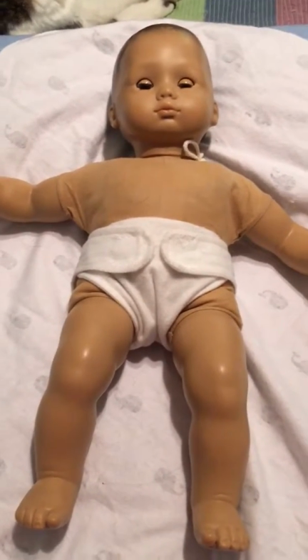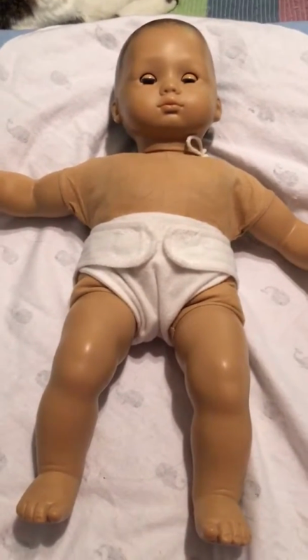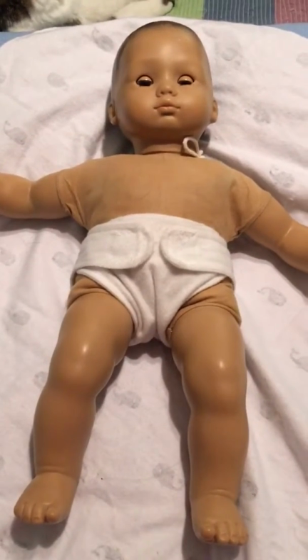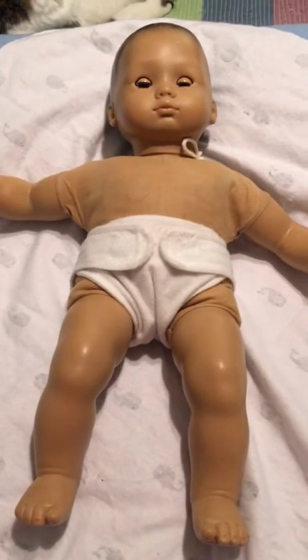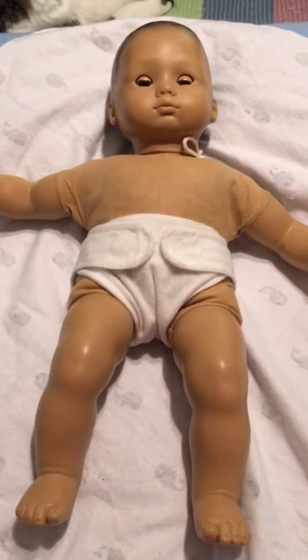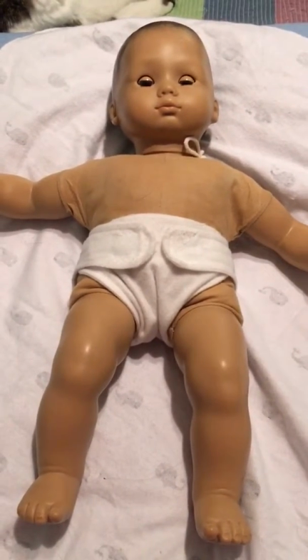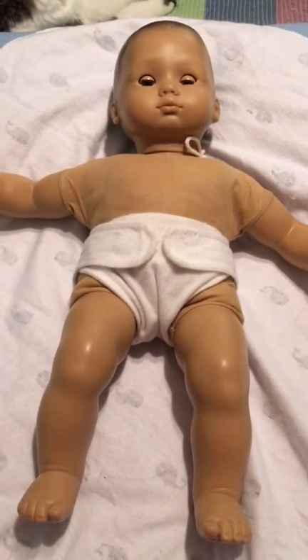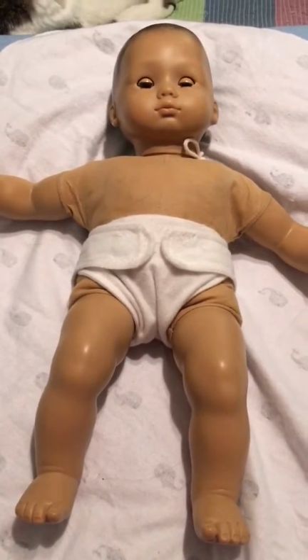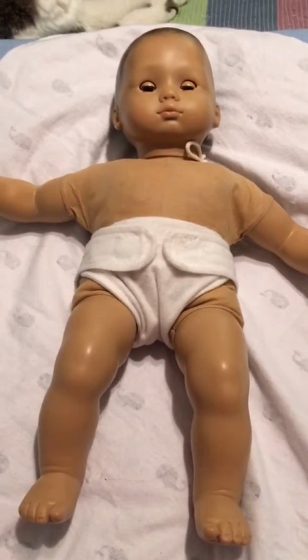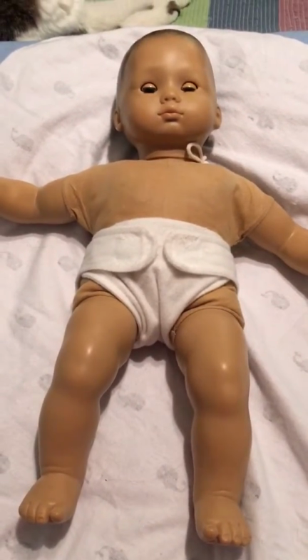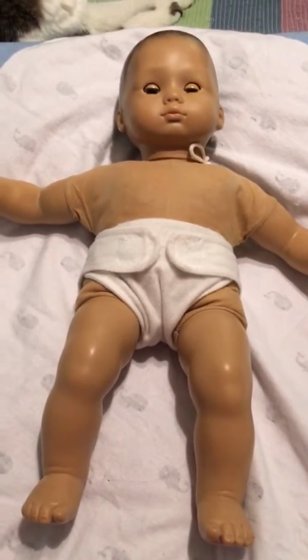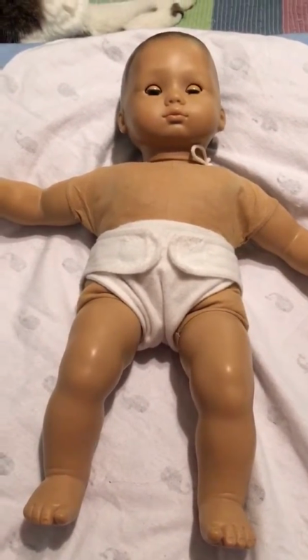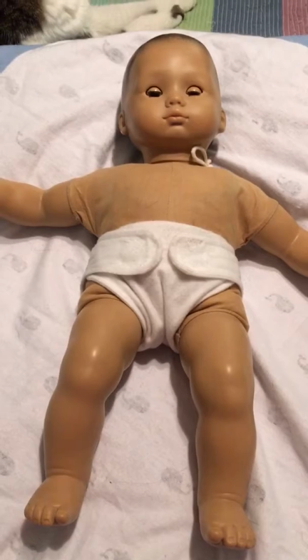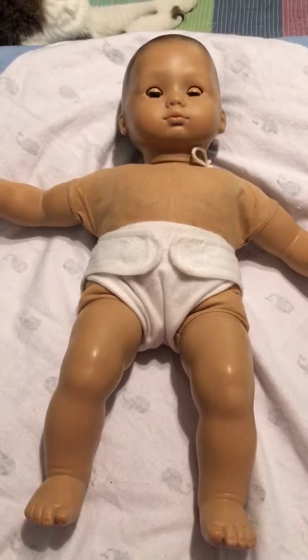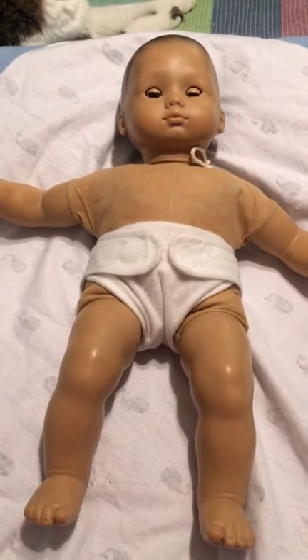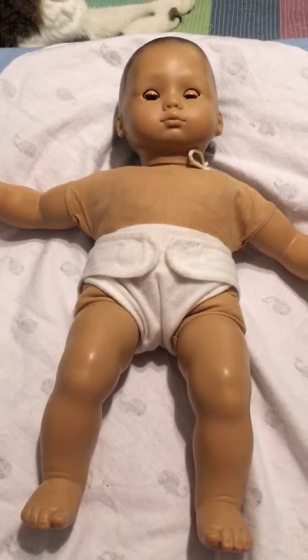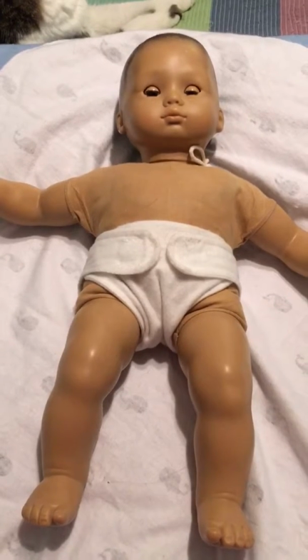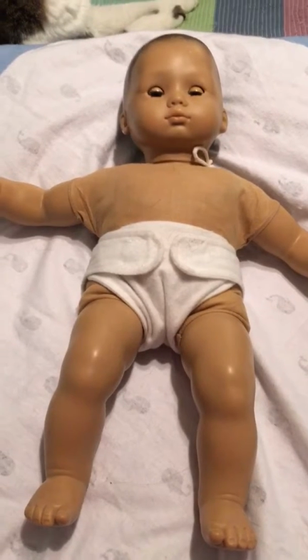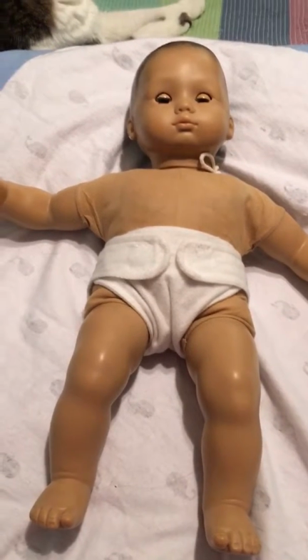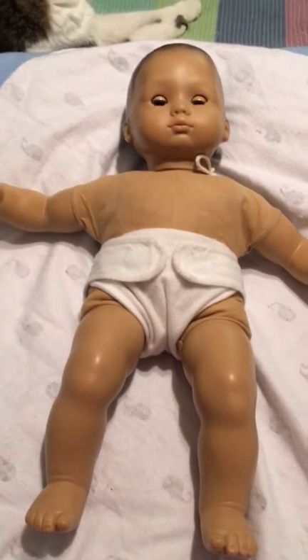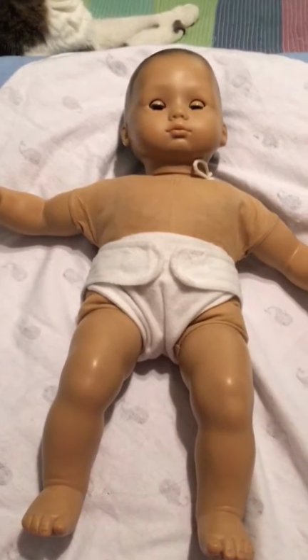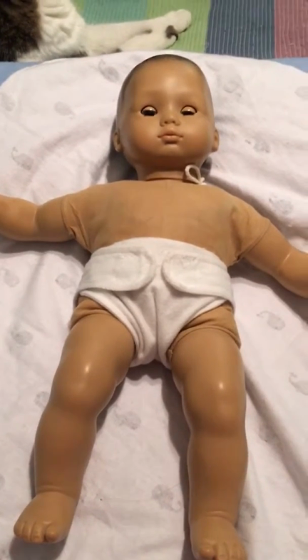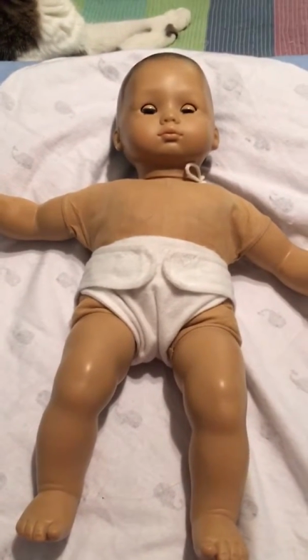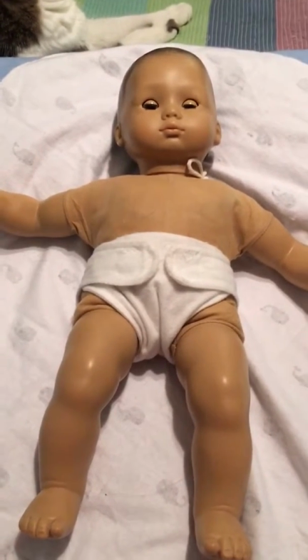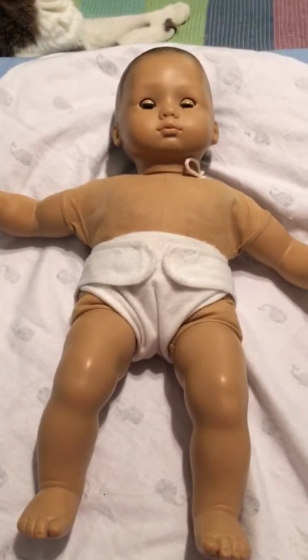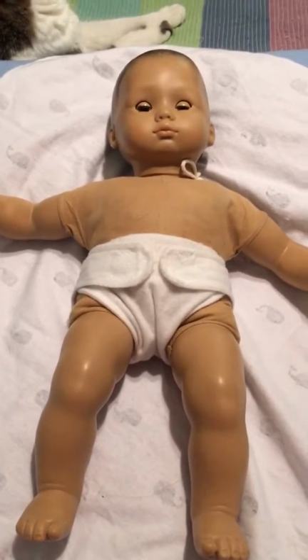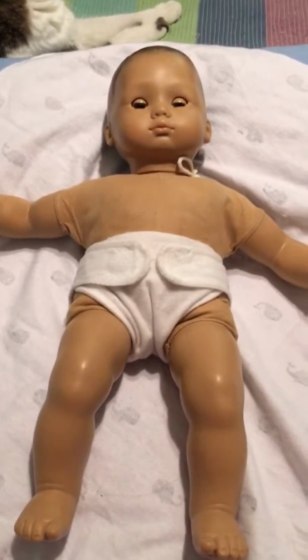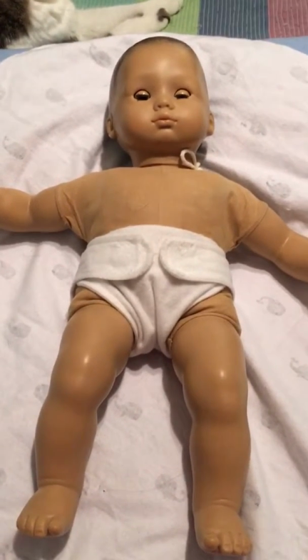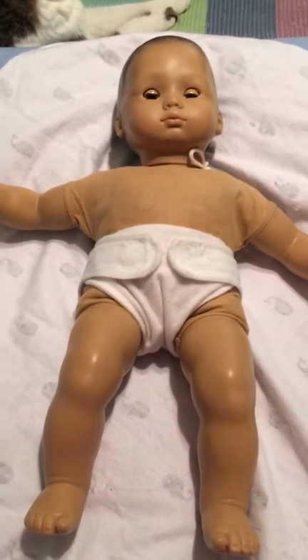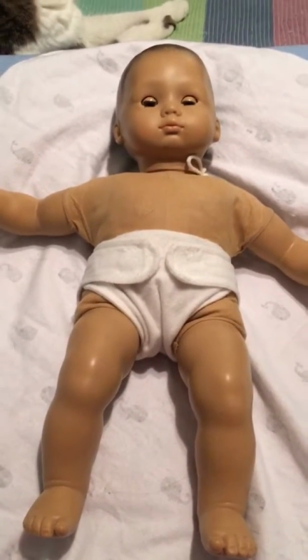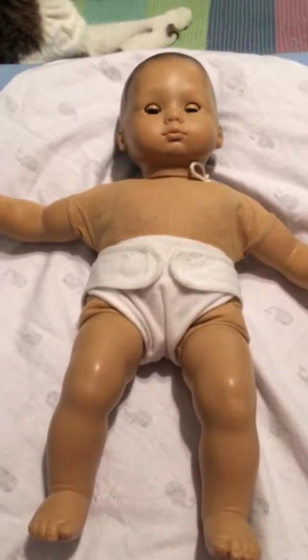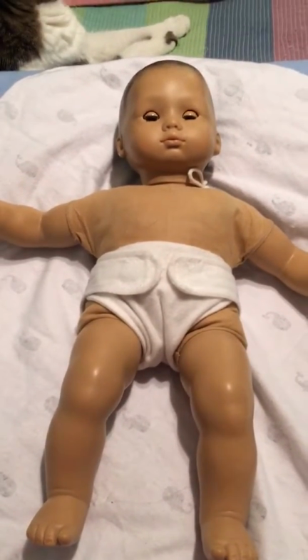I am filming on the phone, so it's going to be easier if I dress him off camera because I do not have a tripod for my phone. We'll be back when he's all dressed — thanks guys!